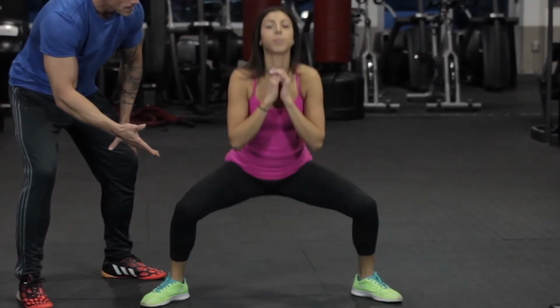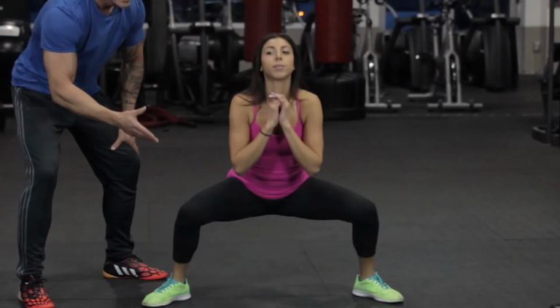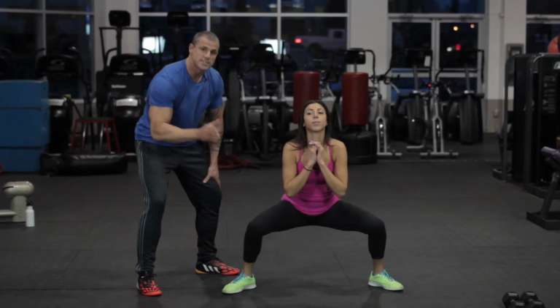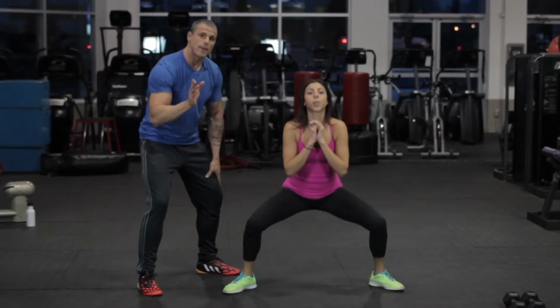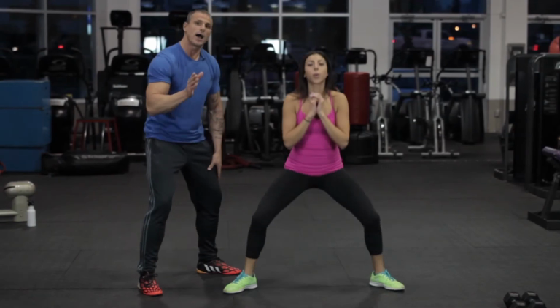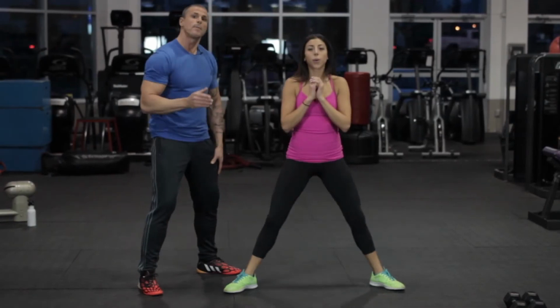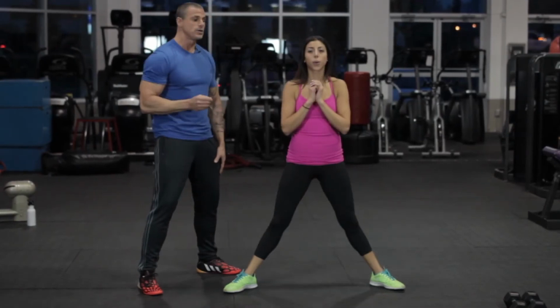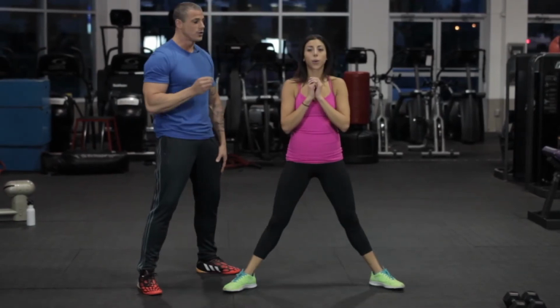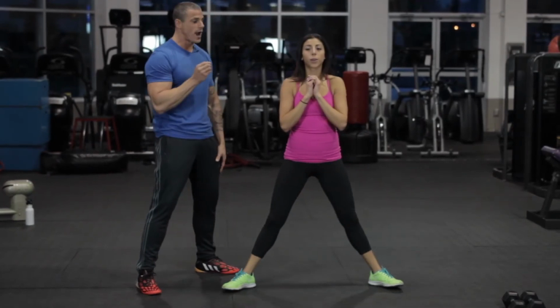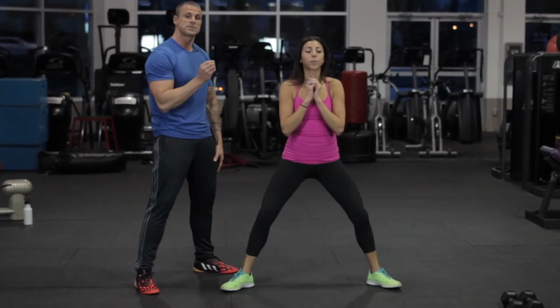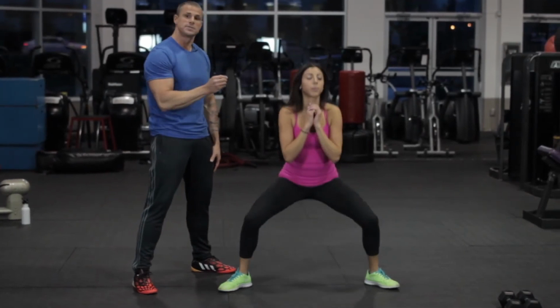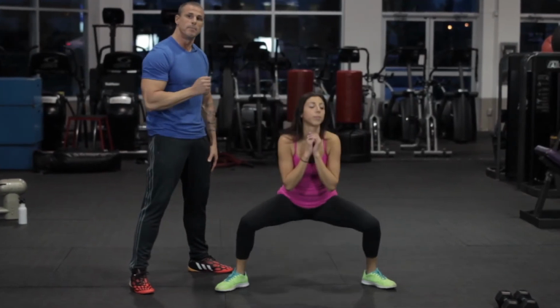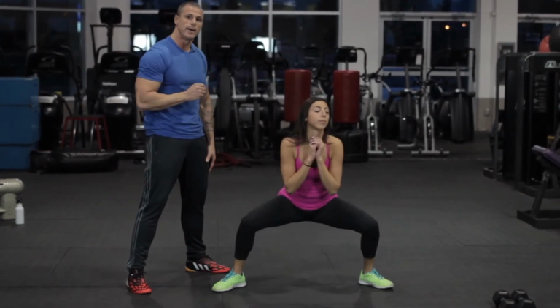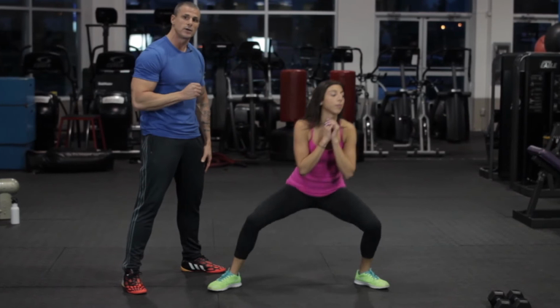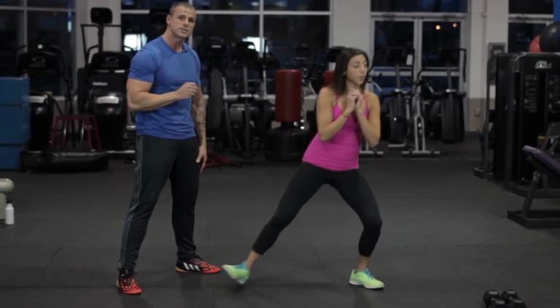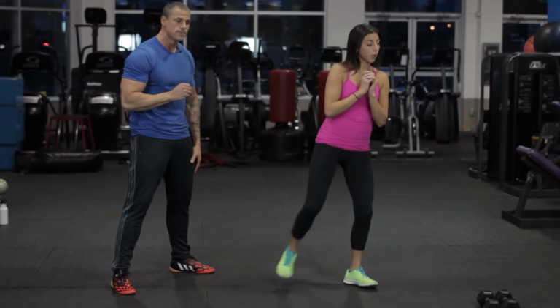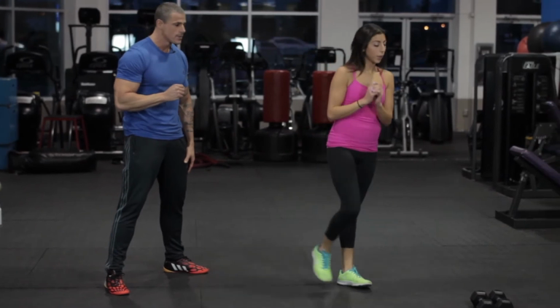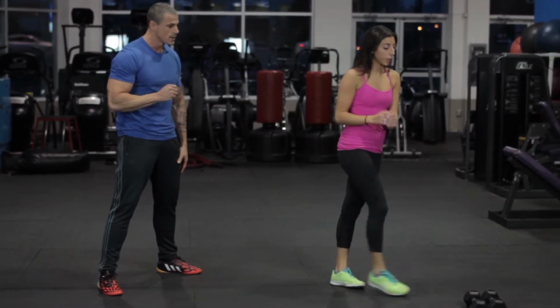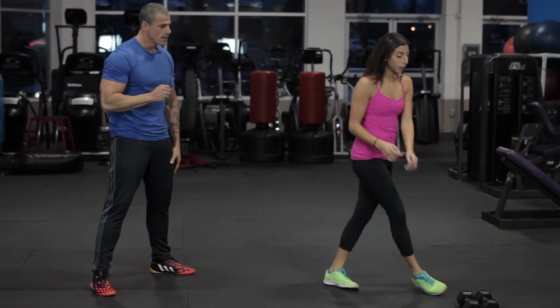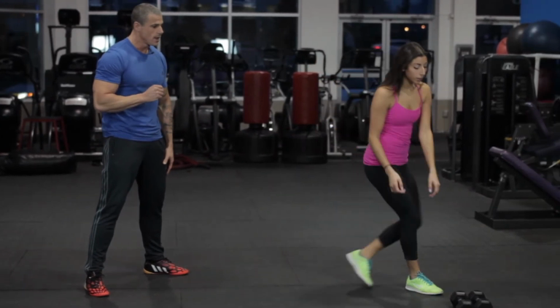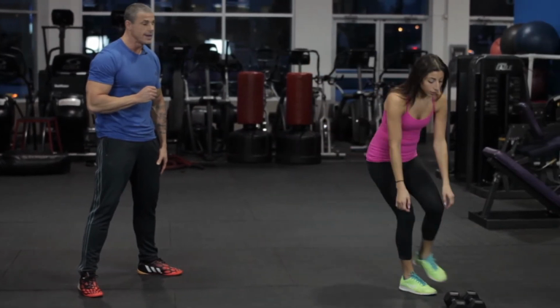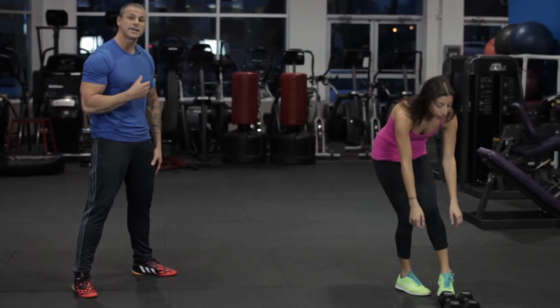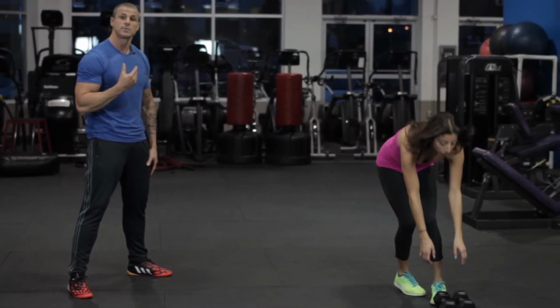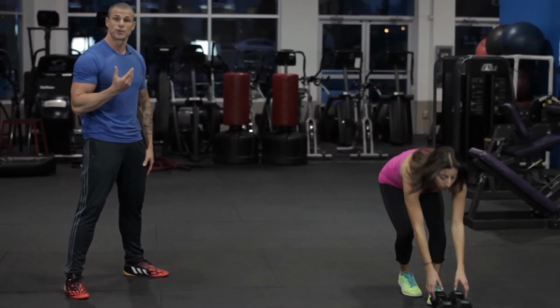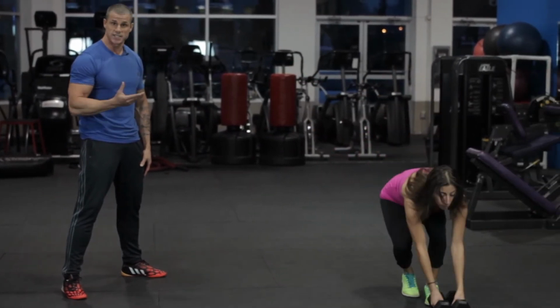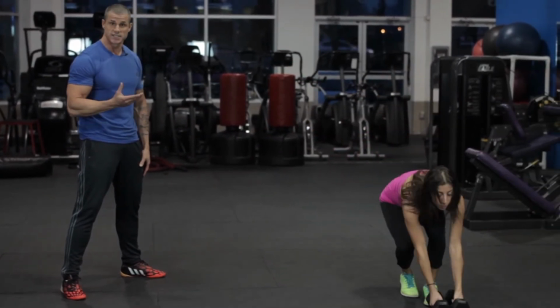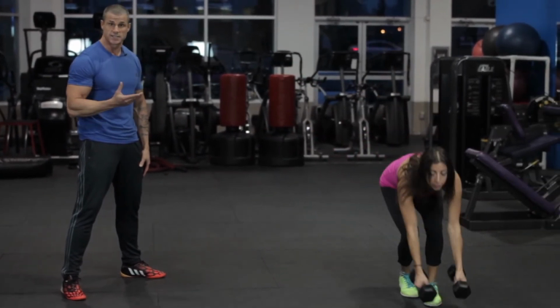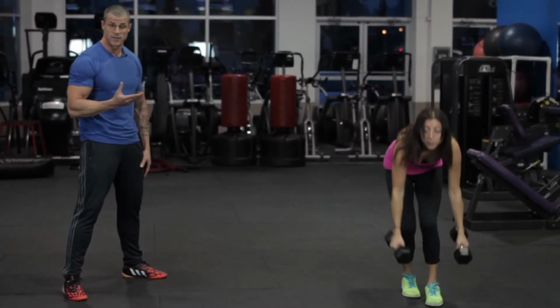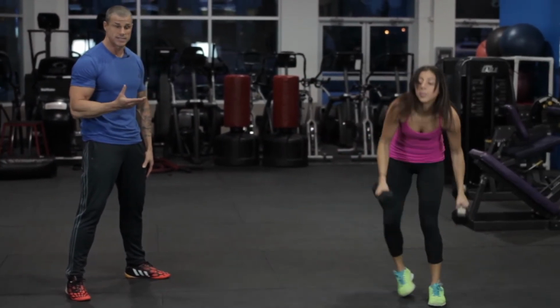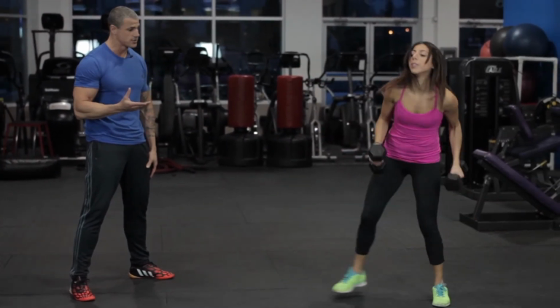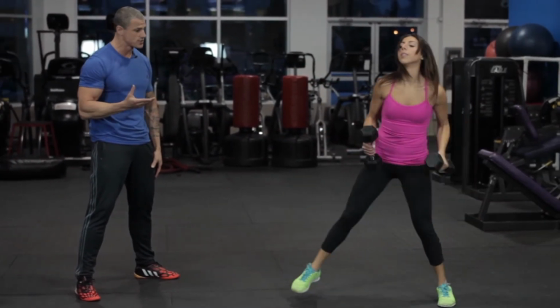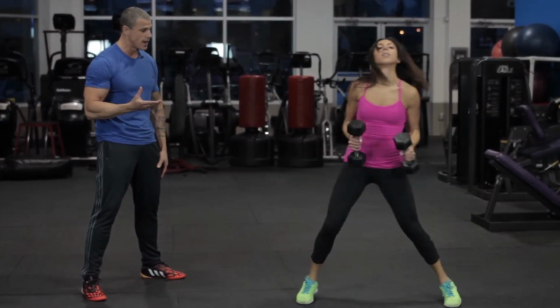To step it up, you can grab some dumbbells and add some resistance to this exercise.